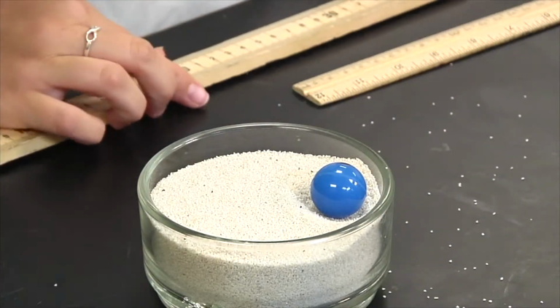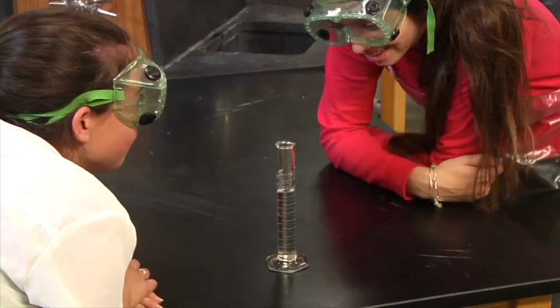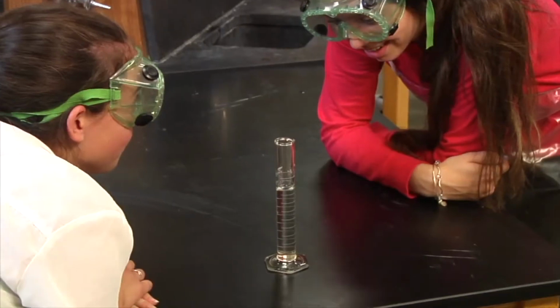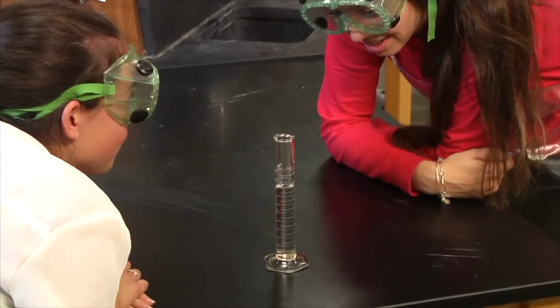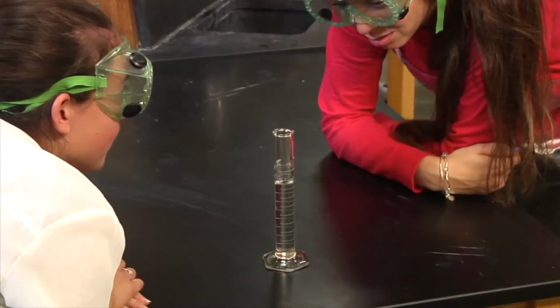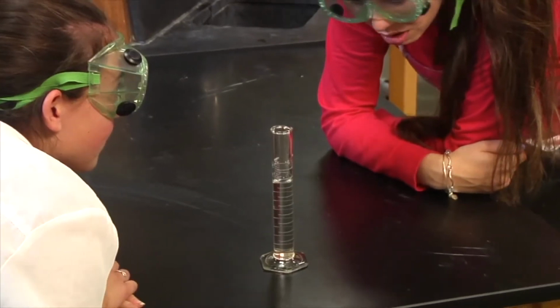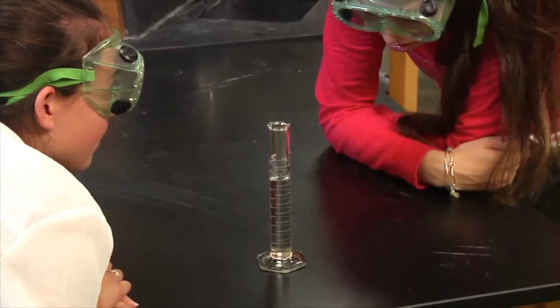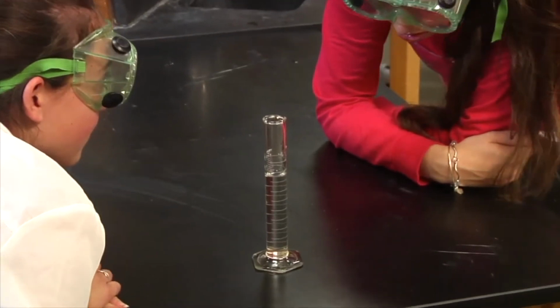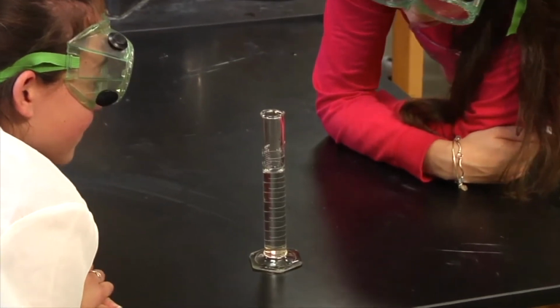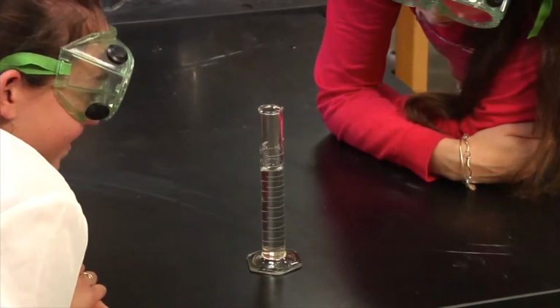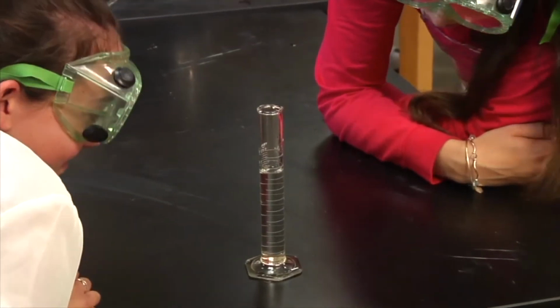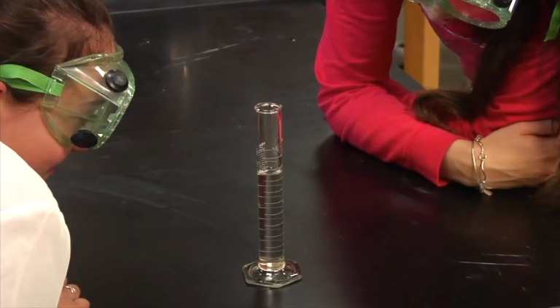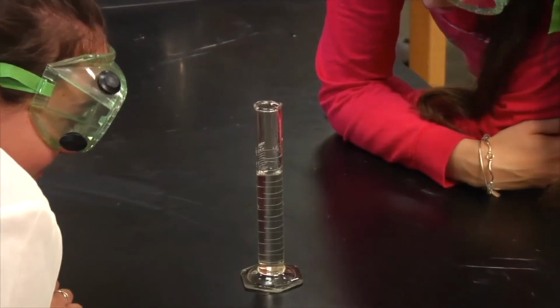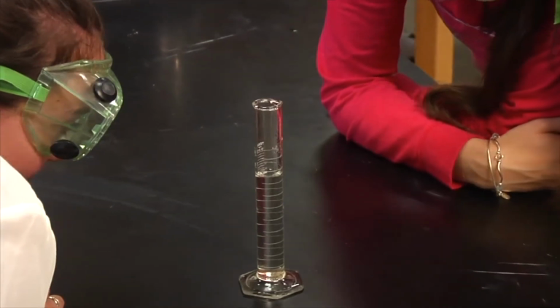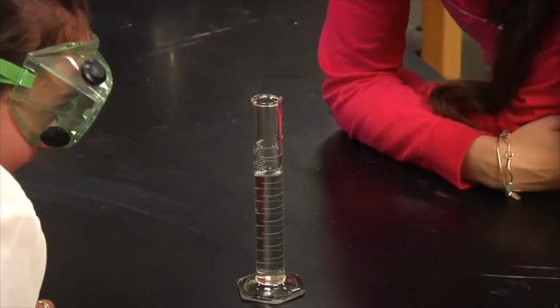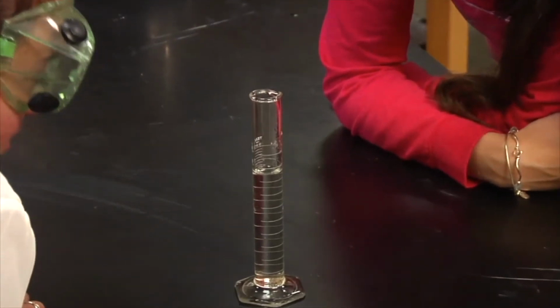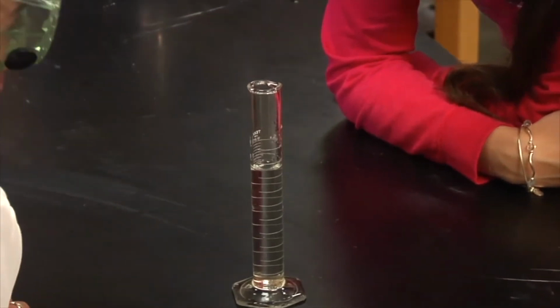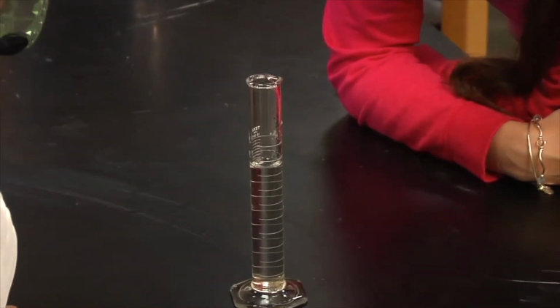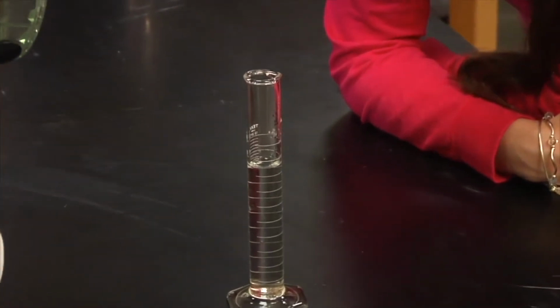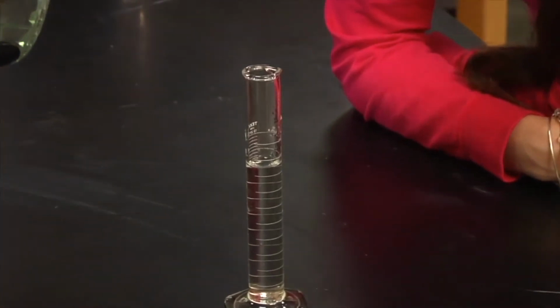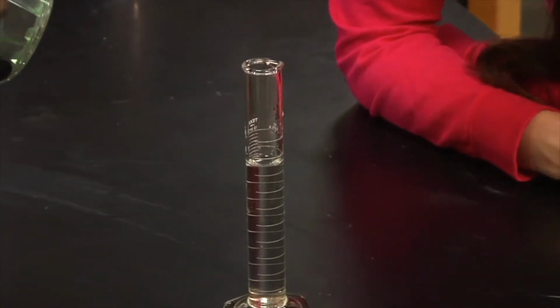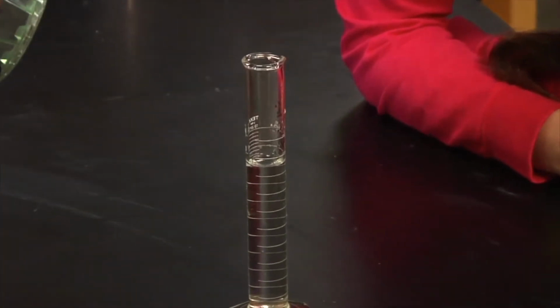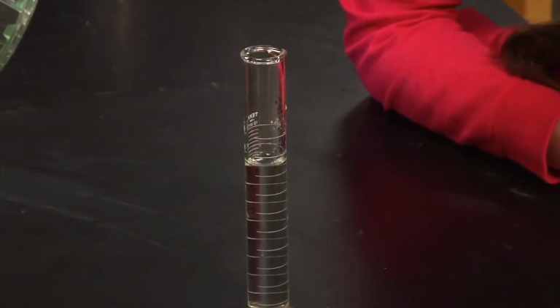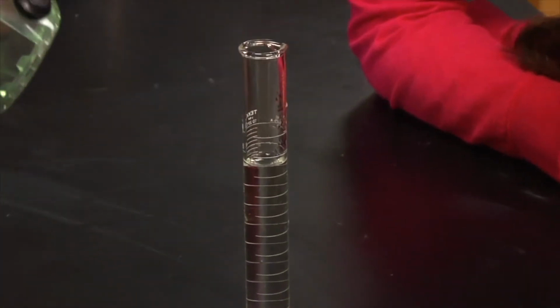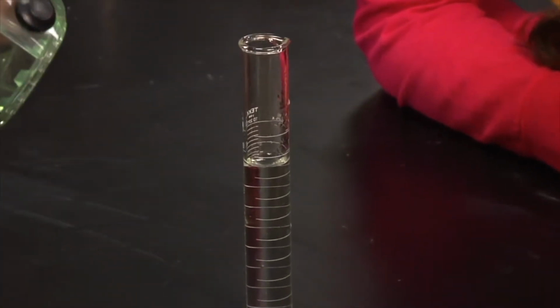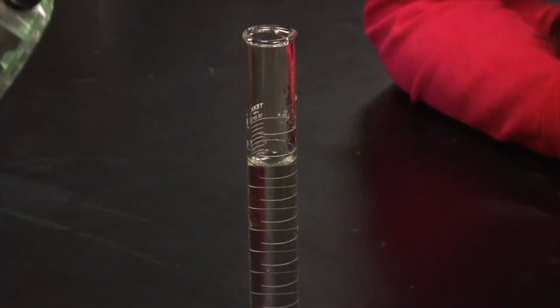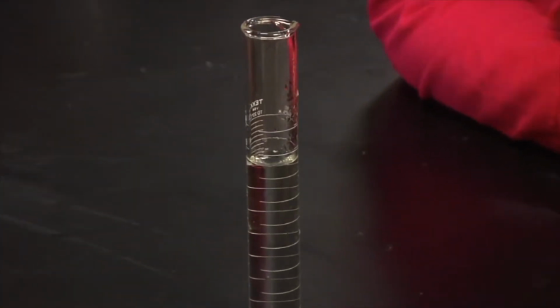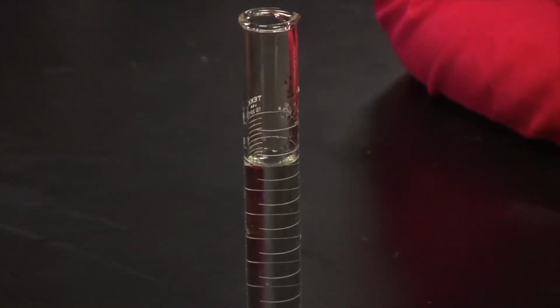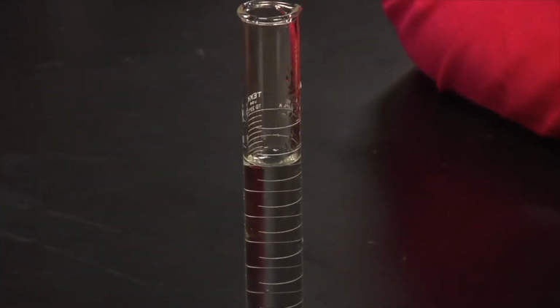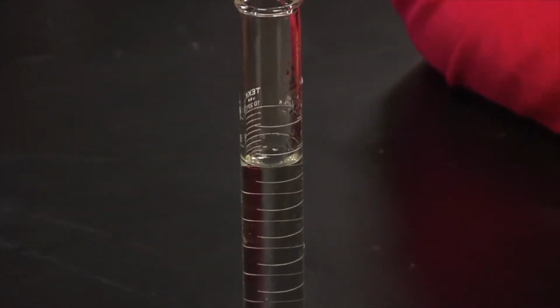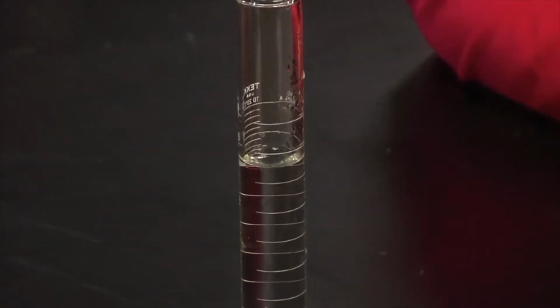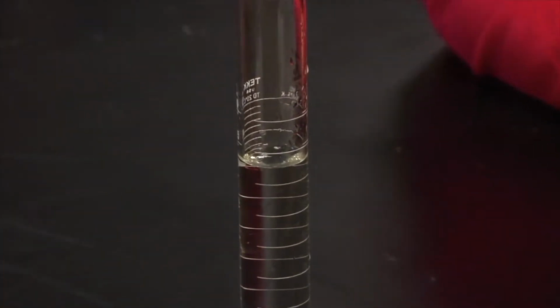Consider the following. When measuring the volume of a graduated cylinder, the volume must be read from the bottom of the meniscus, not the top.